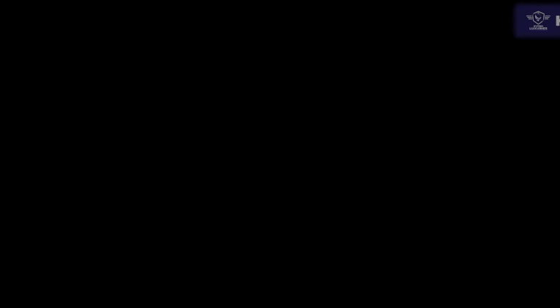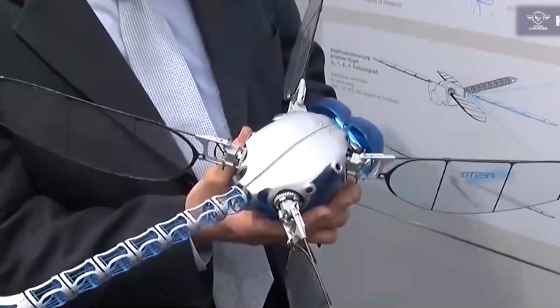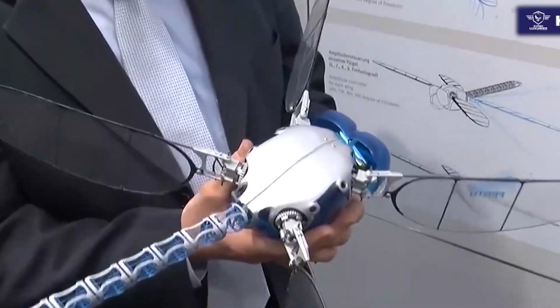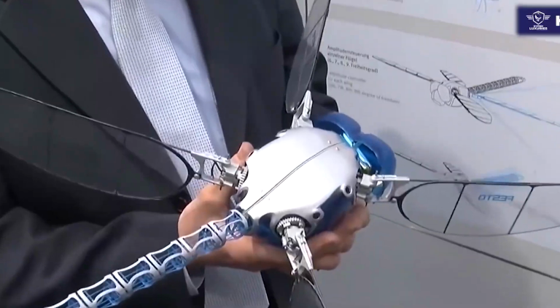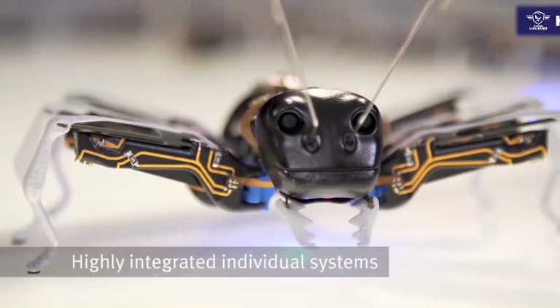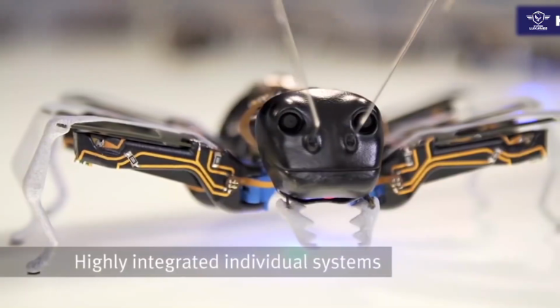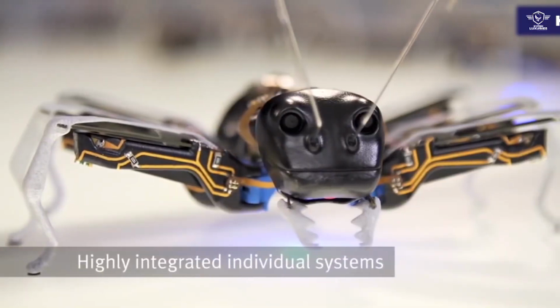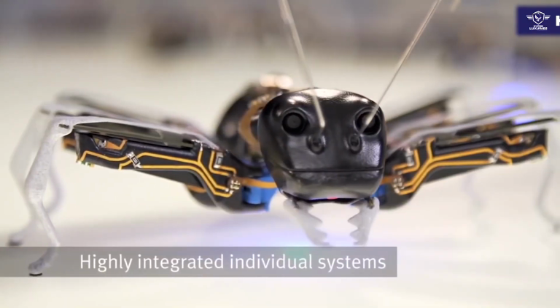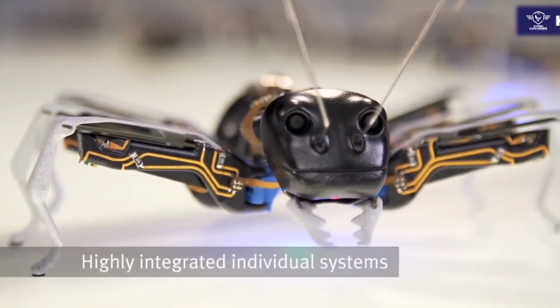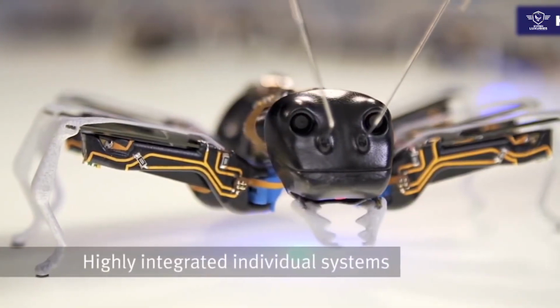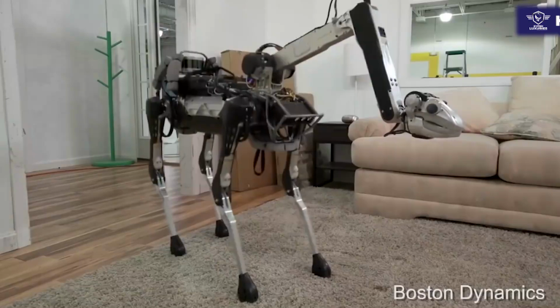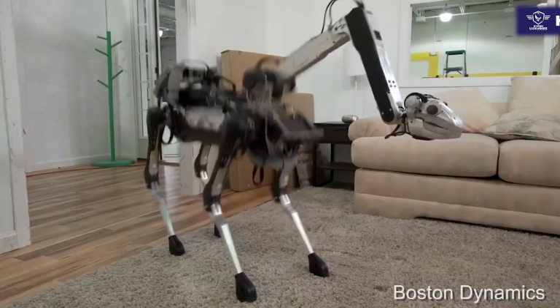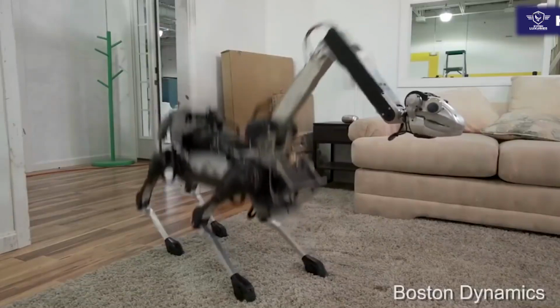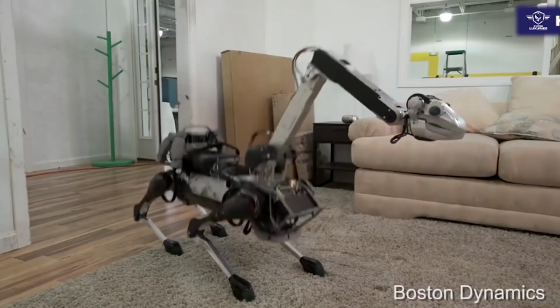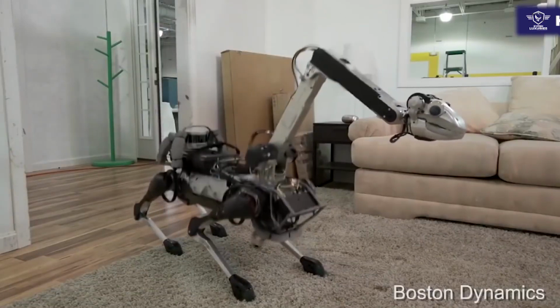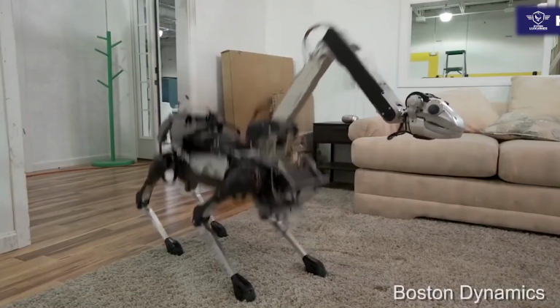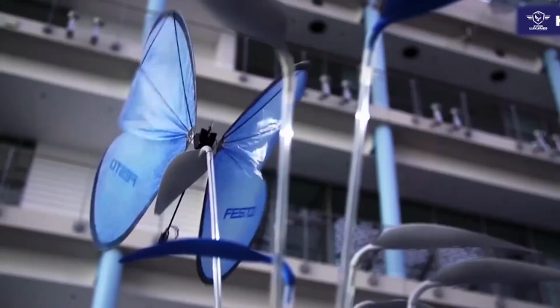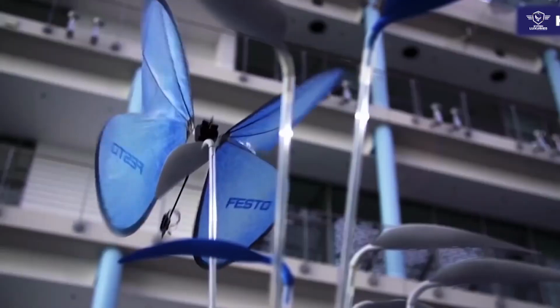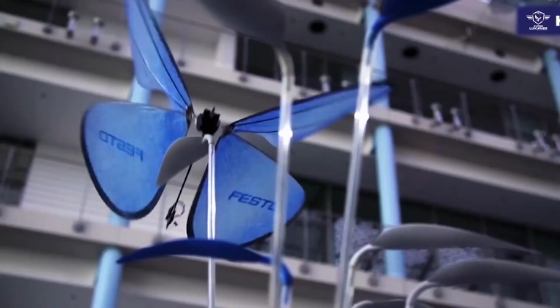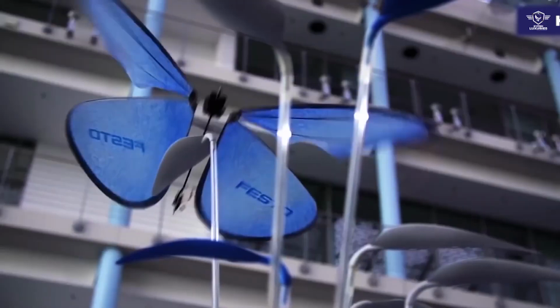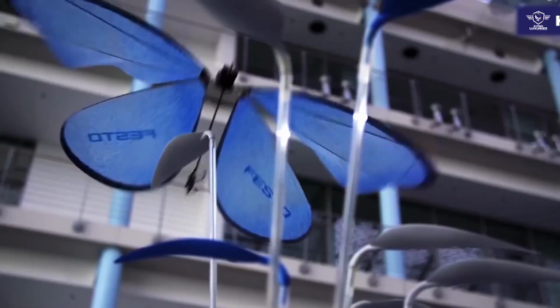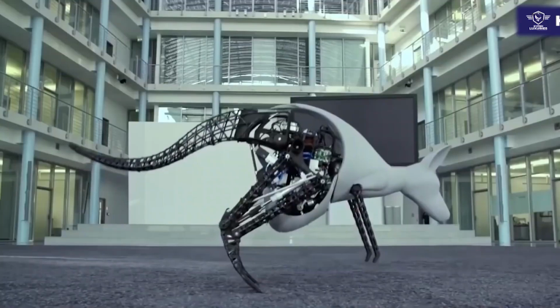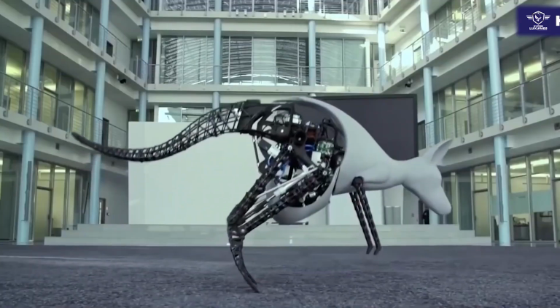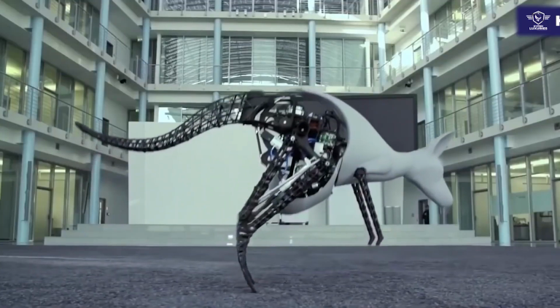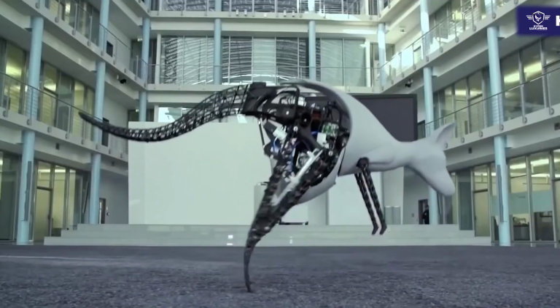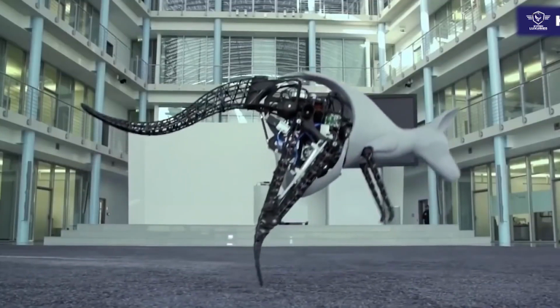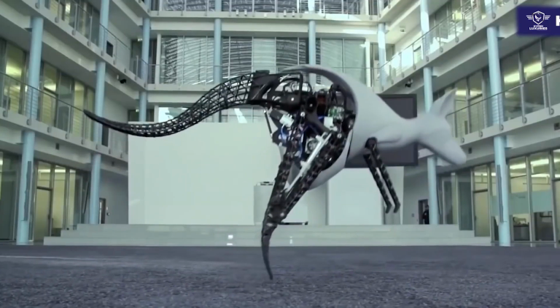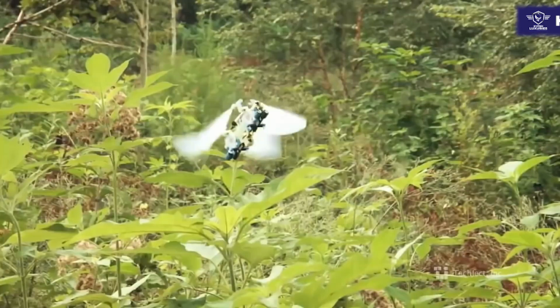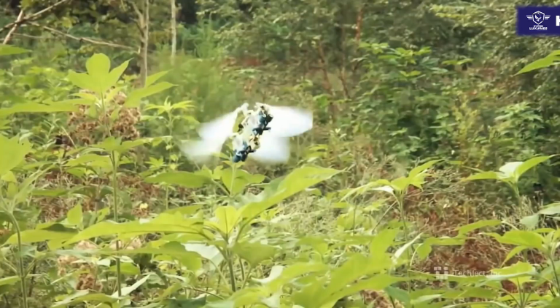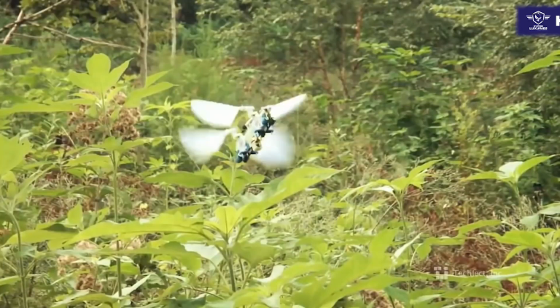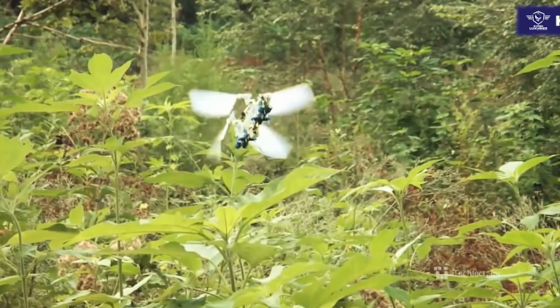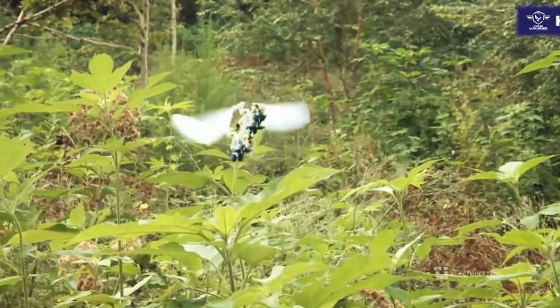Today, we are talking about seven advanced robotic insects and animals you are yet to see.